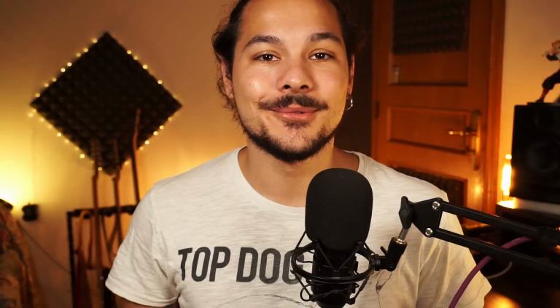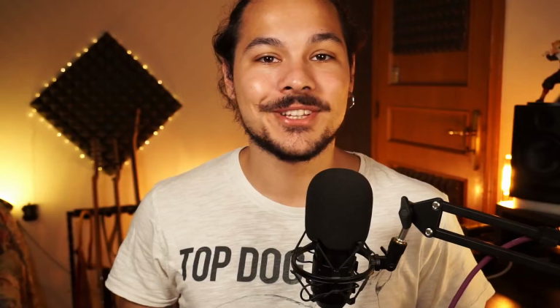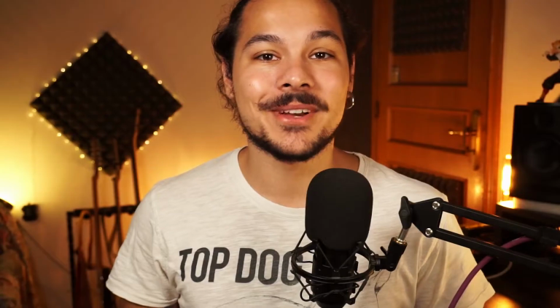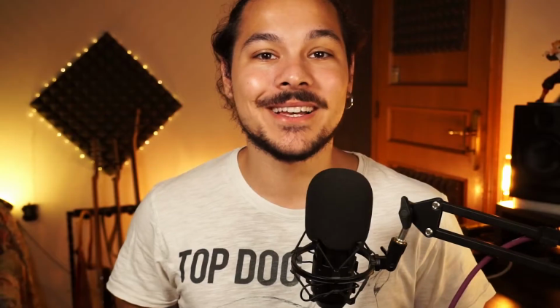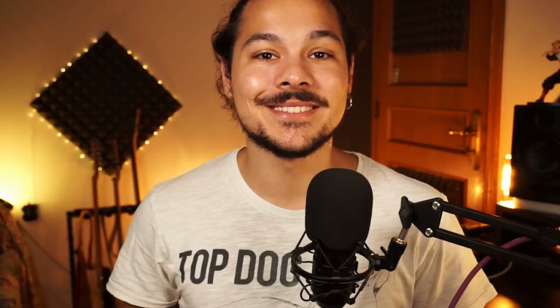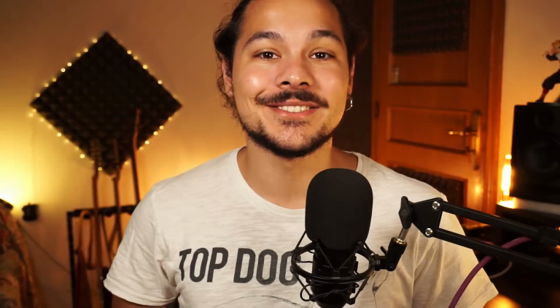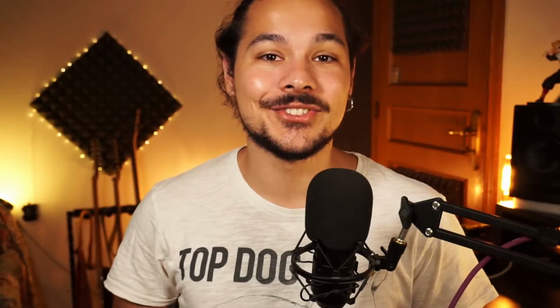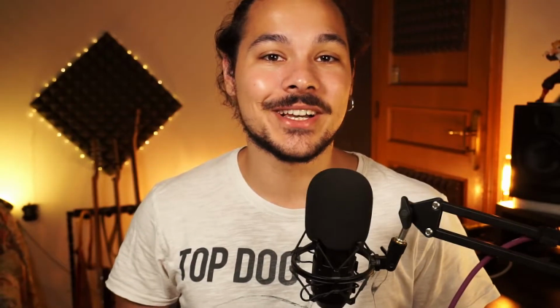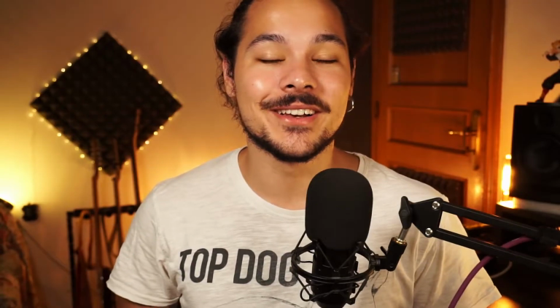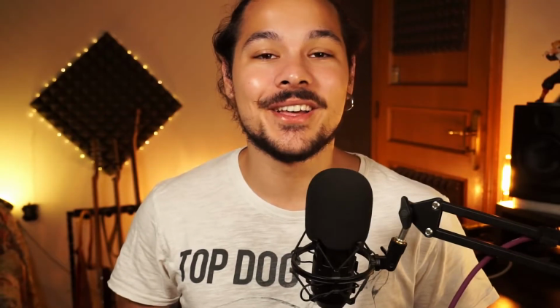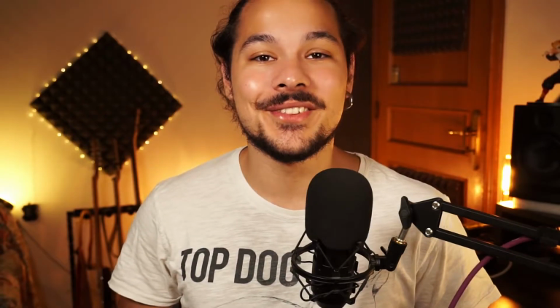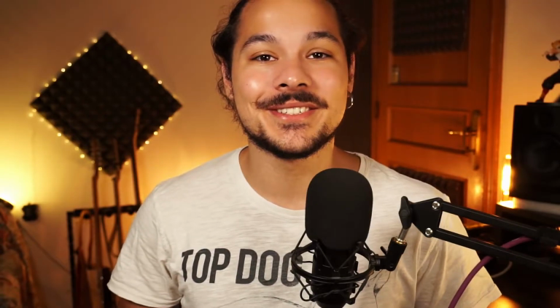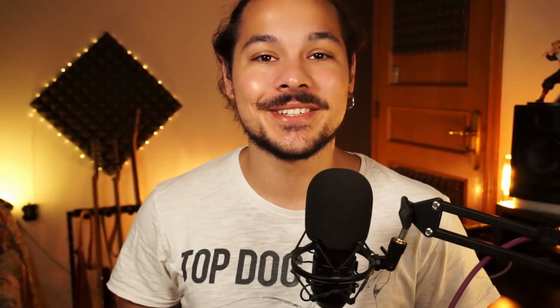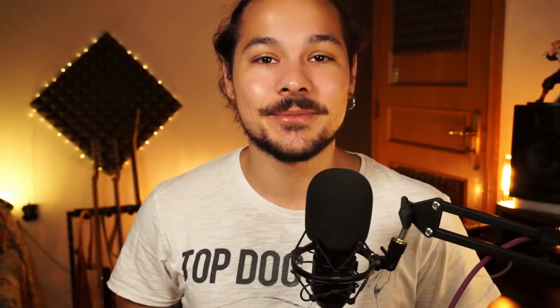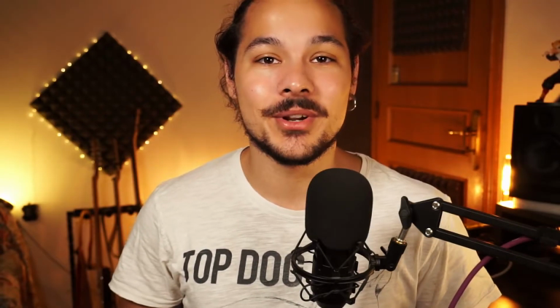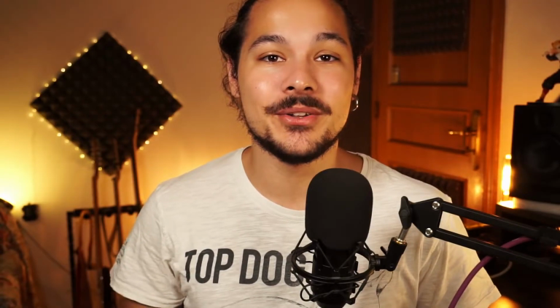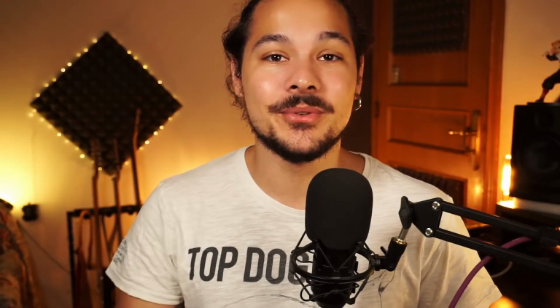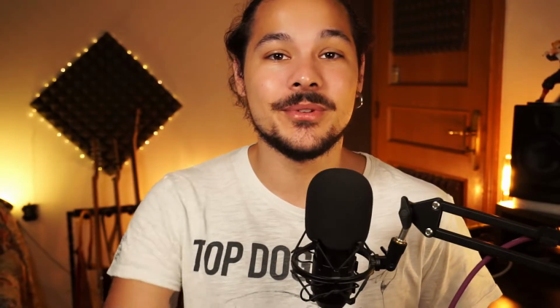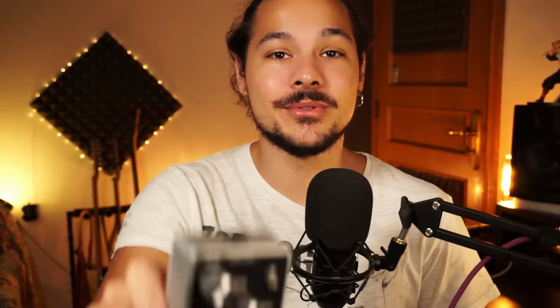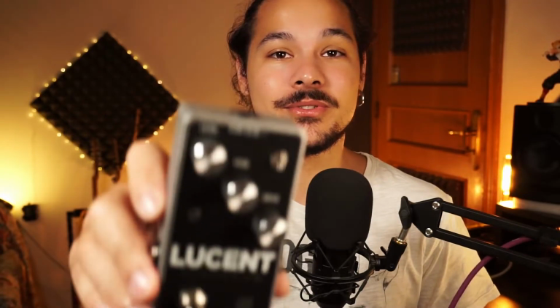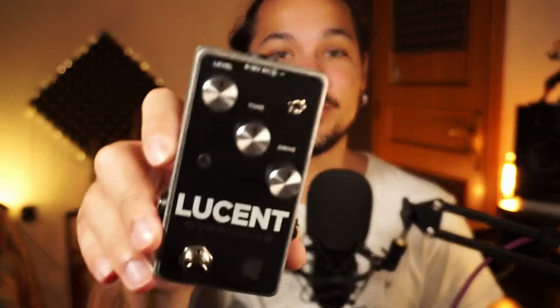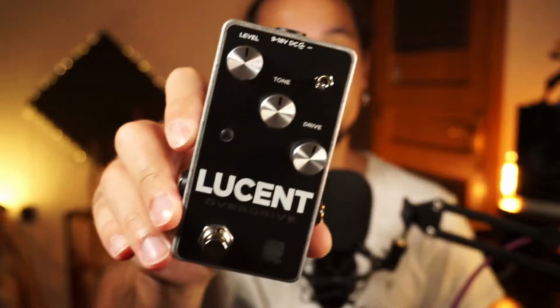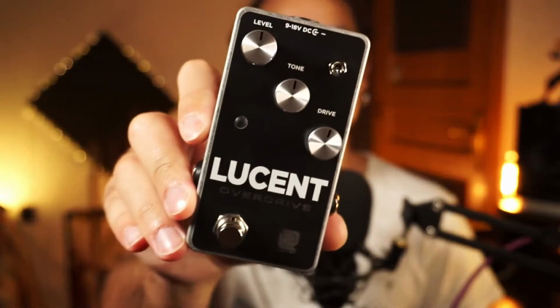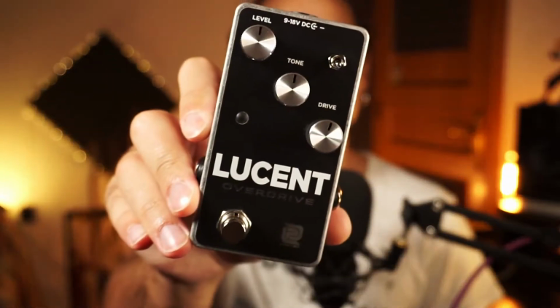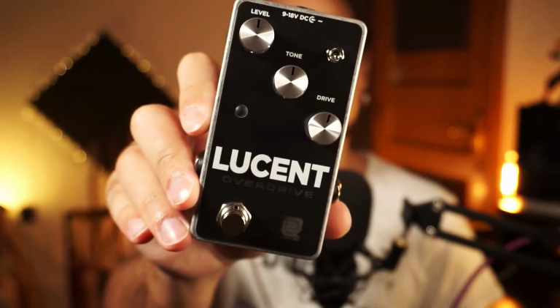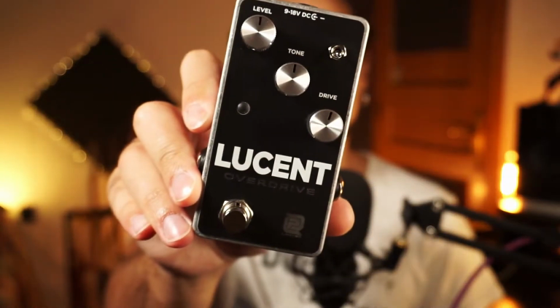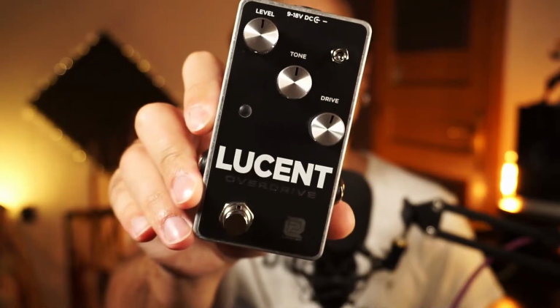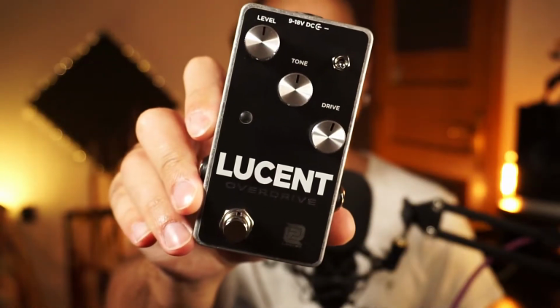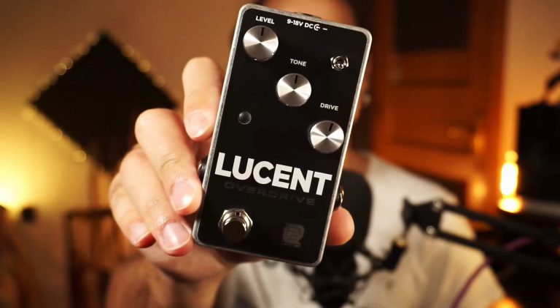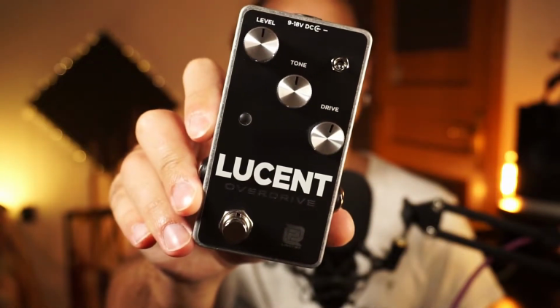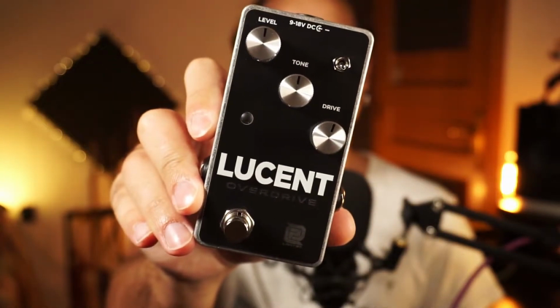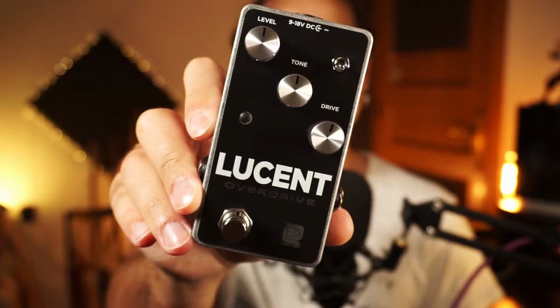What's up guys, it's Jack and this is the brand new Lucent Overdrive by LPD Pedals.